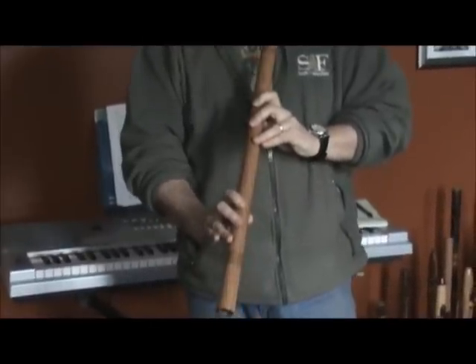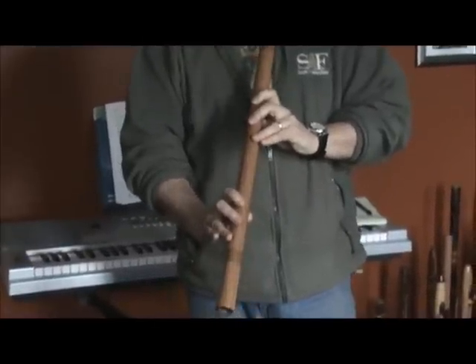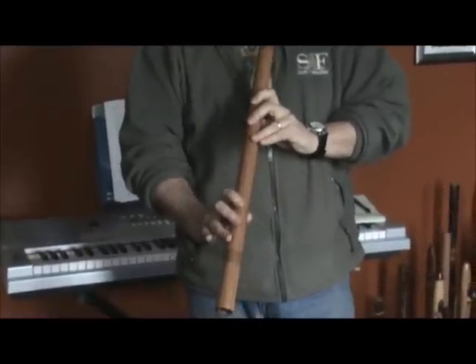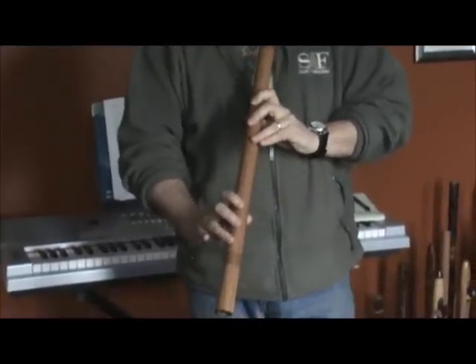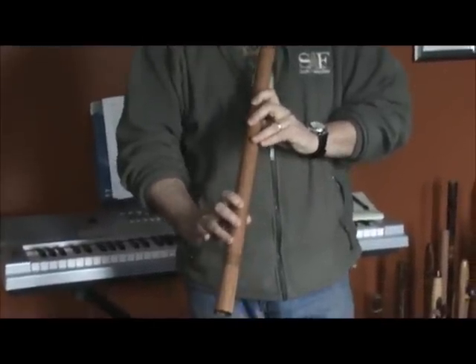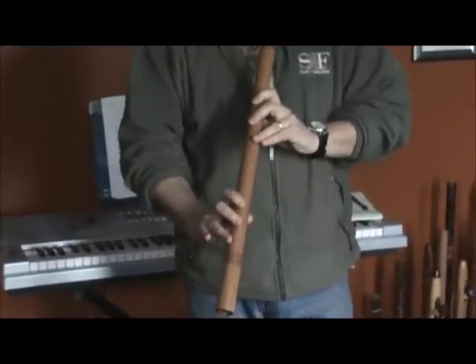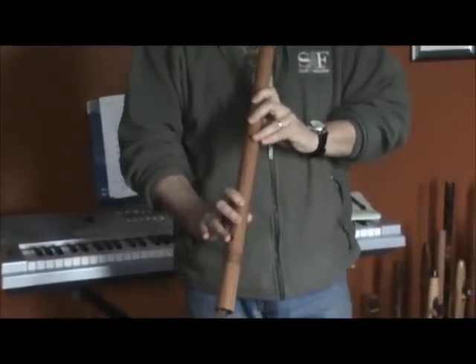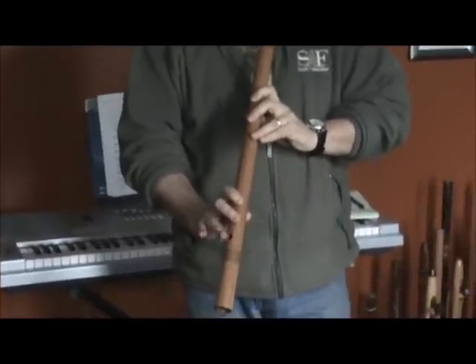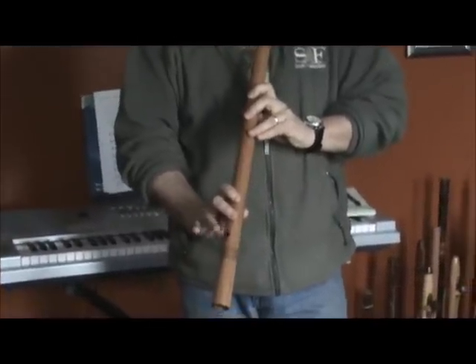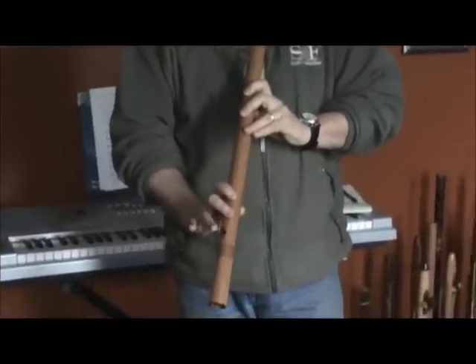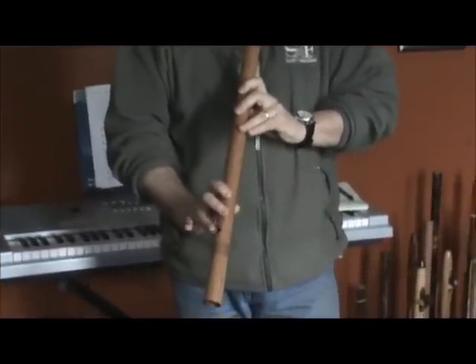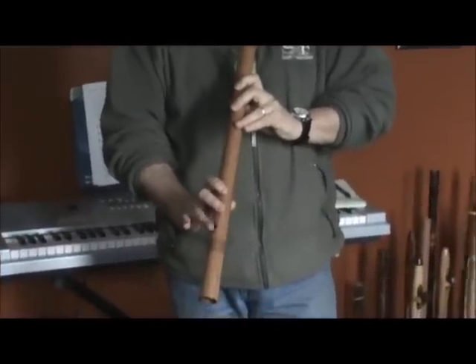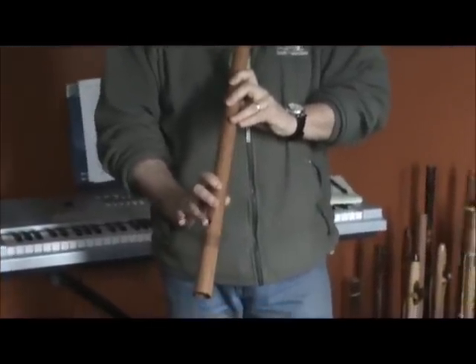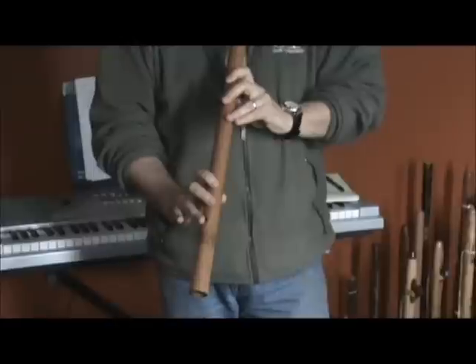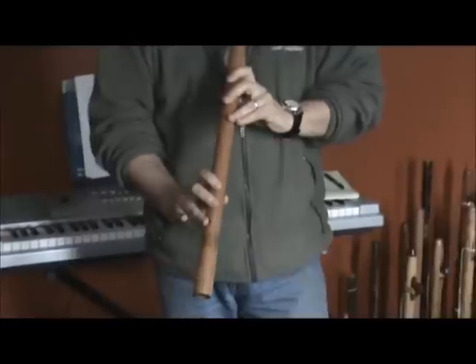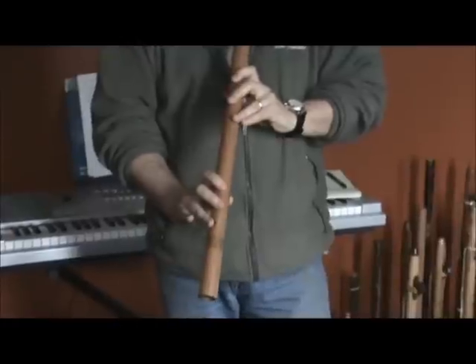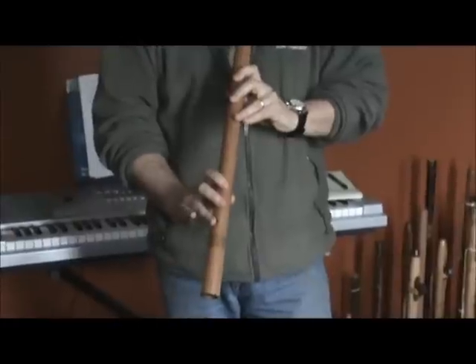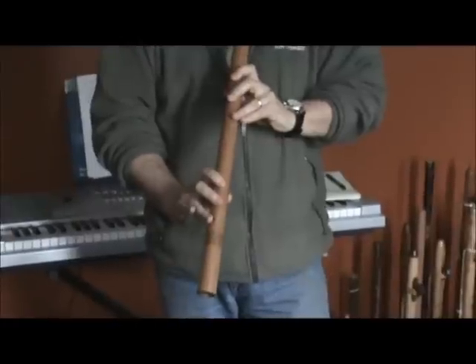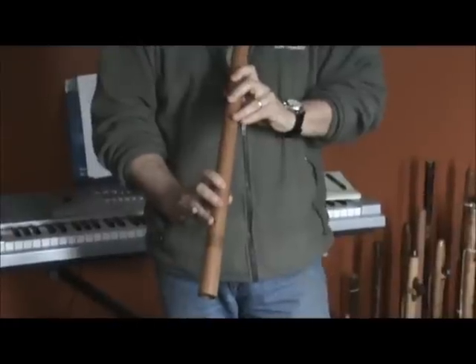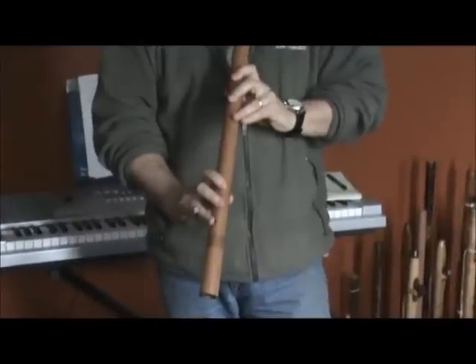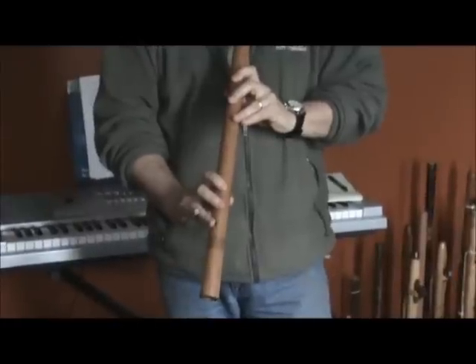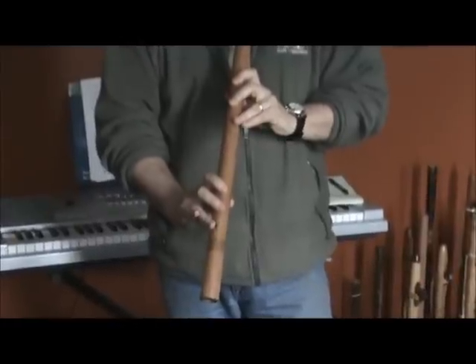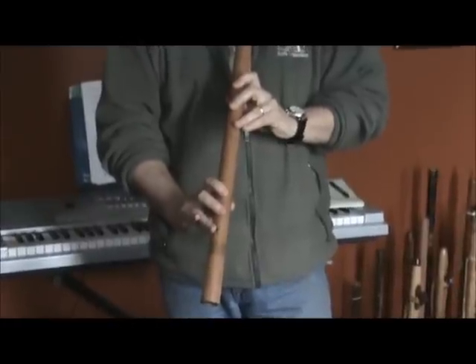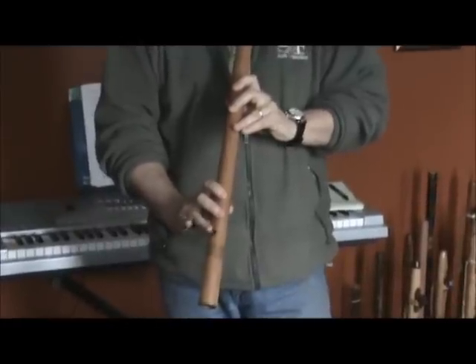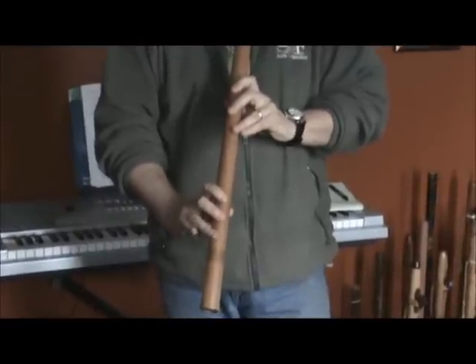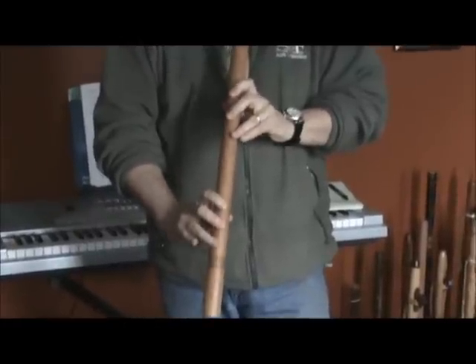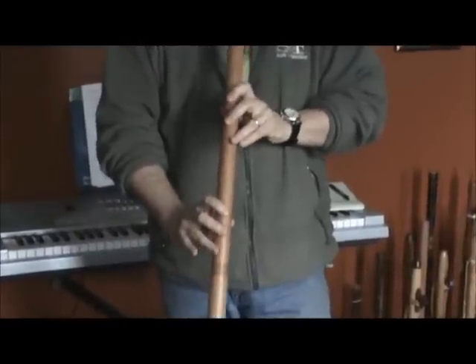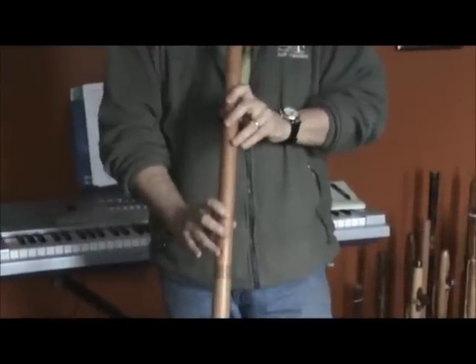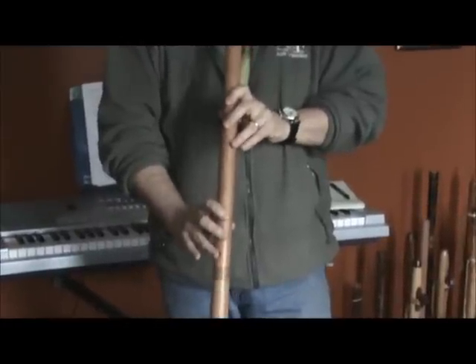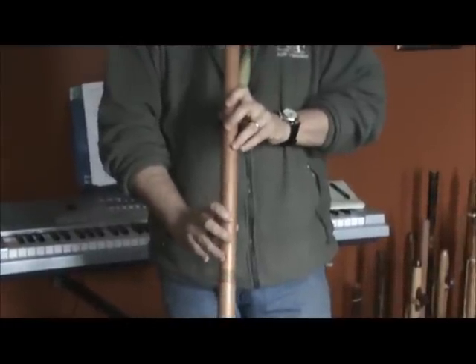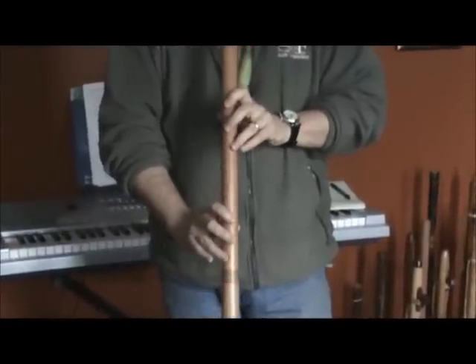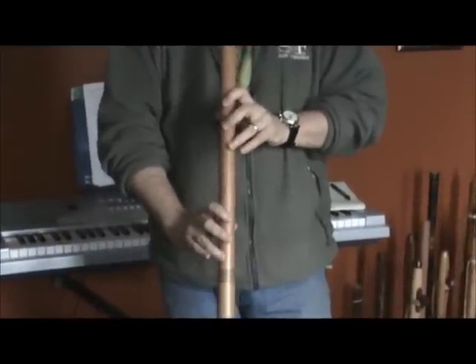On this one, this bottom hole is half covered. That is the only way to get that note.